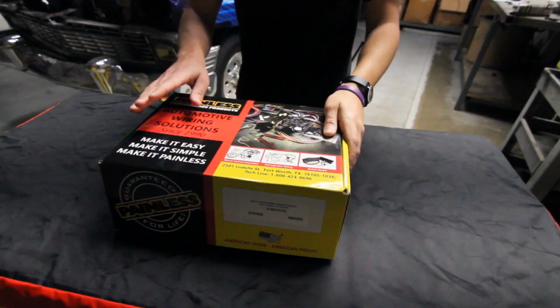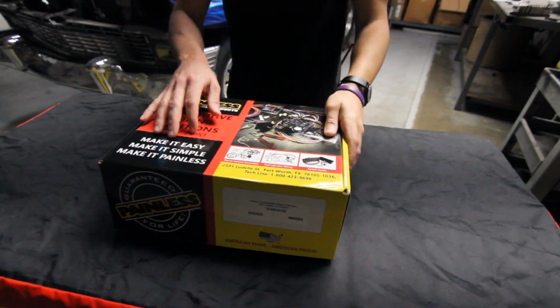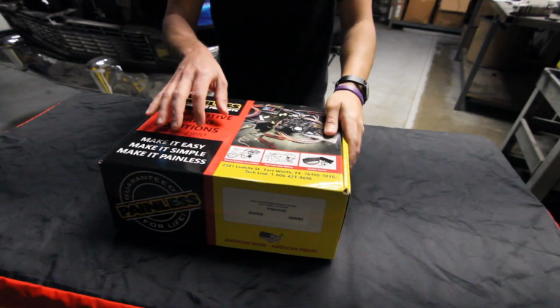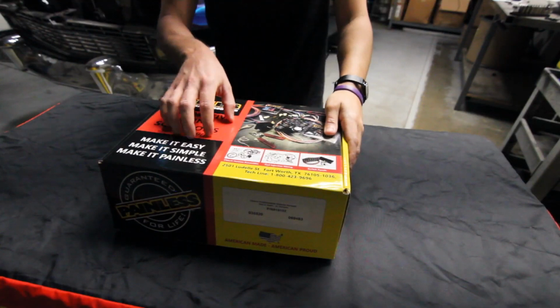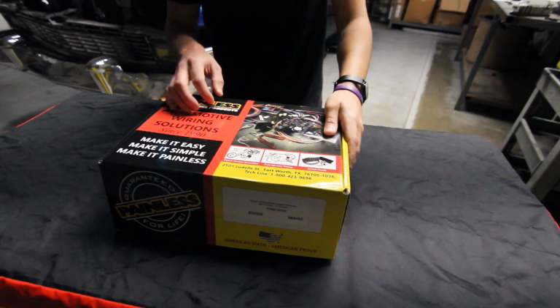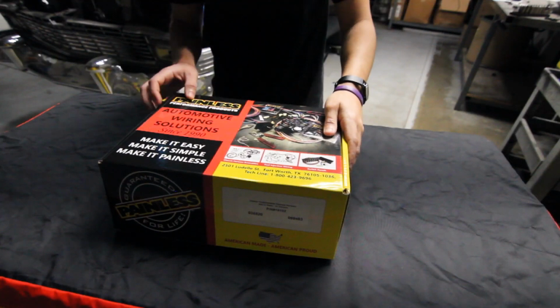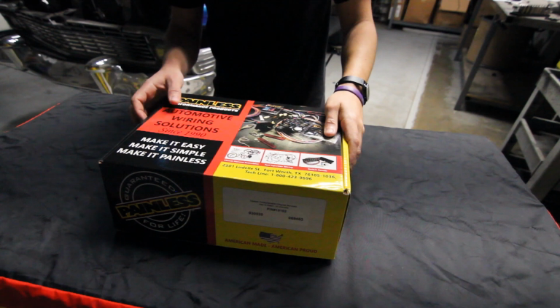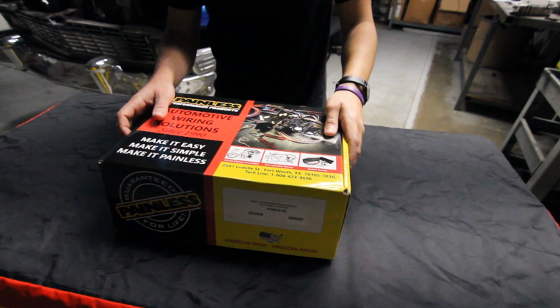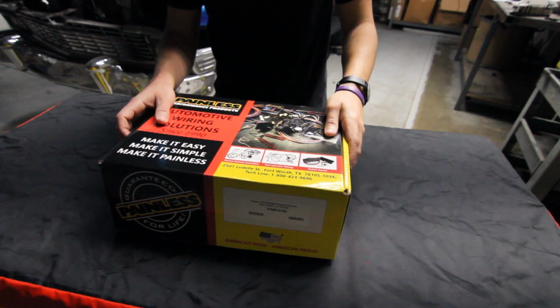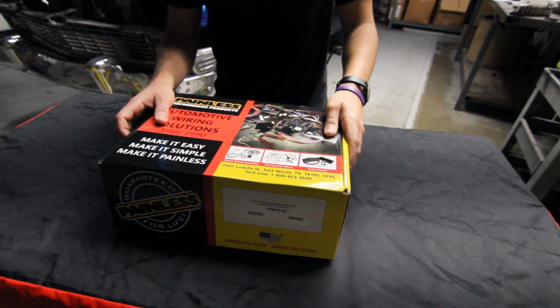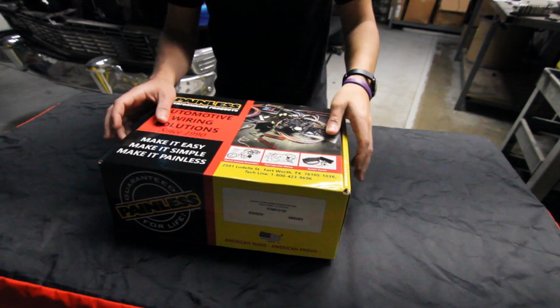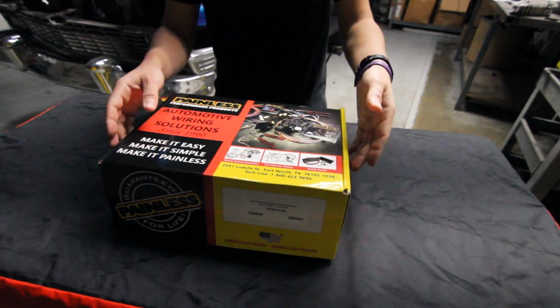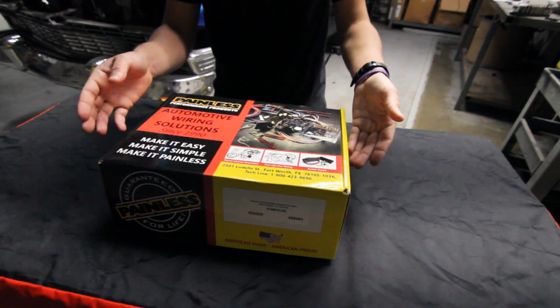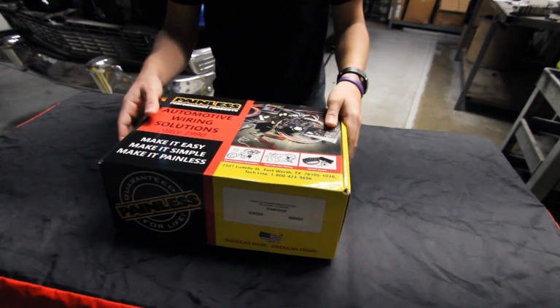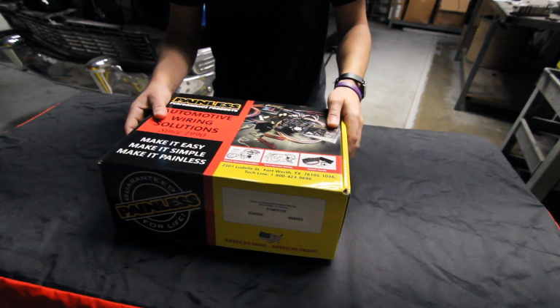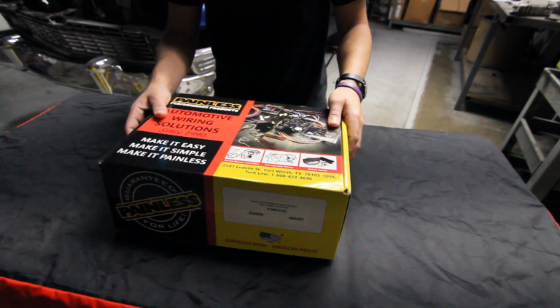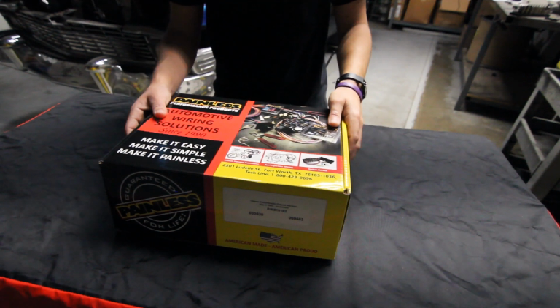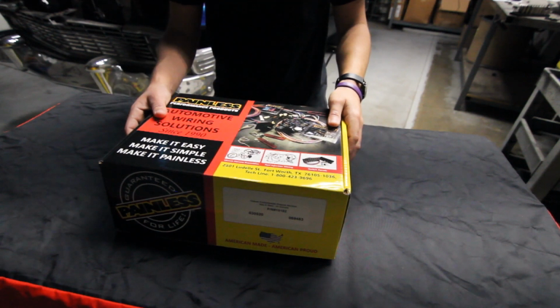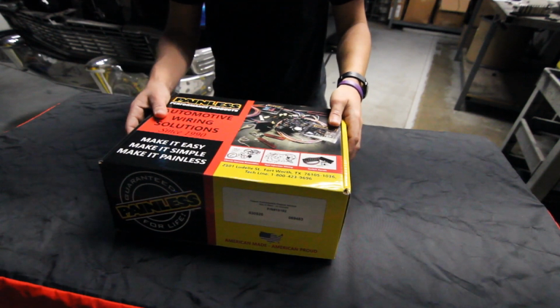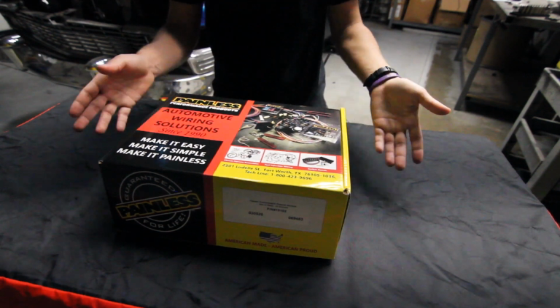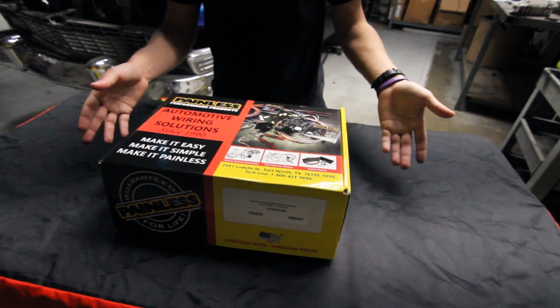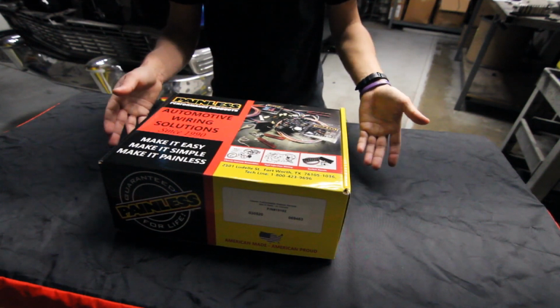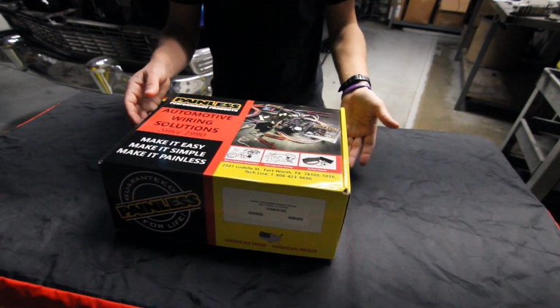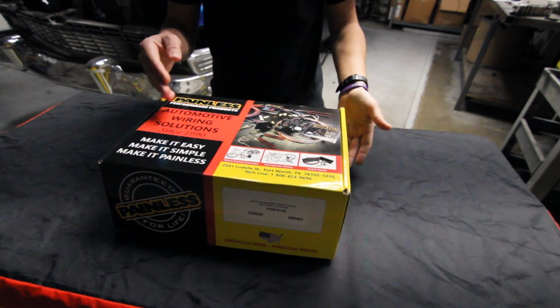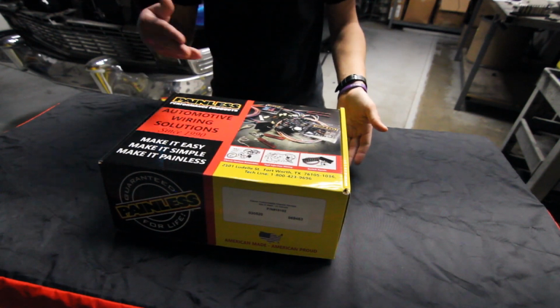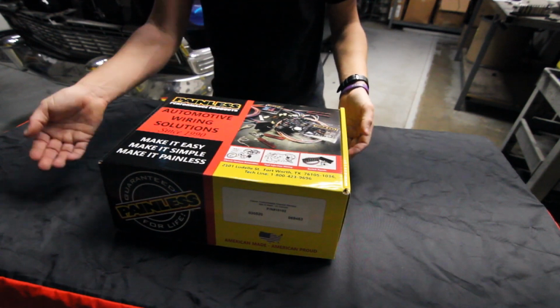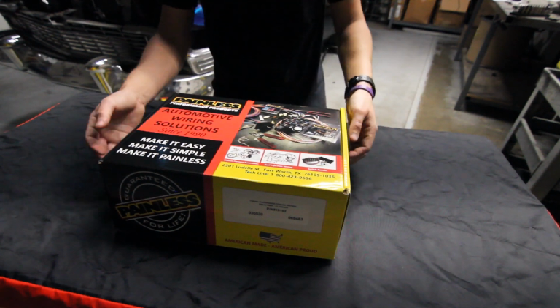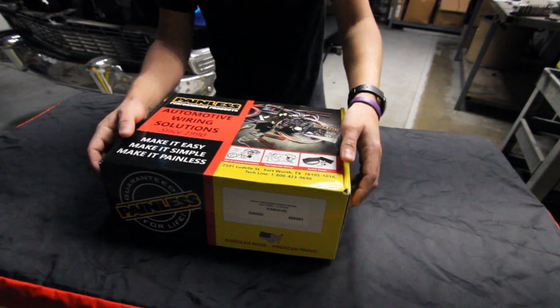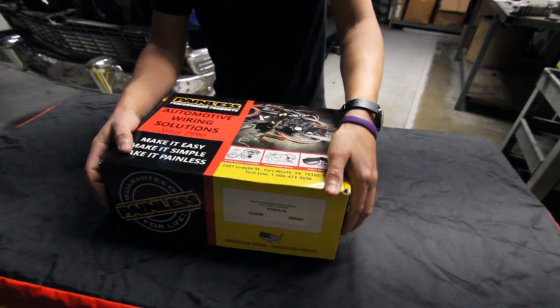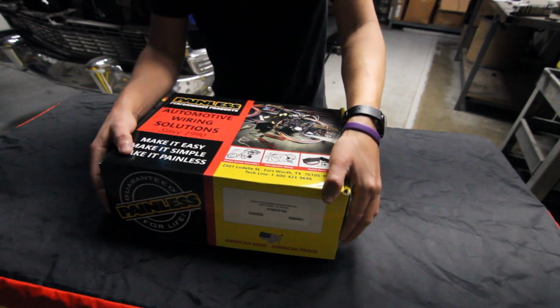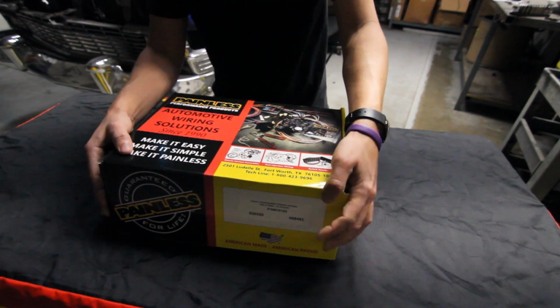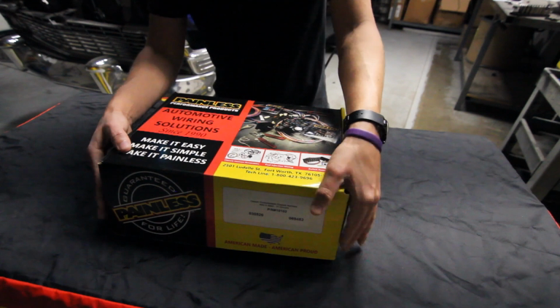All right, so this is our 21-circuit key and dash option. I'm going to do a quick unboxing just to kind of let you know what all's in the box, and then we'll go into a little more detail on it as well.